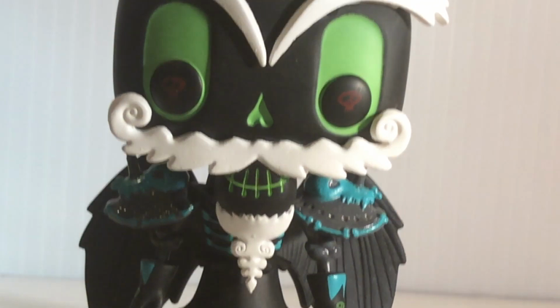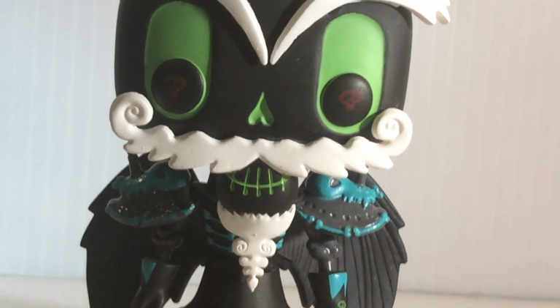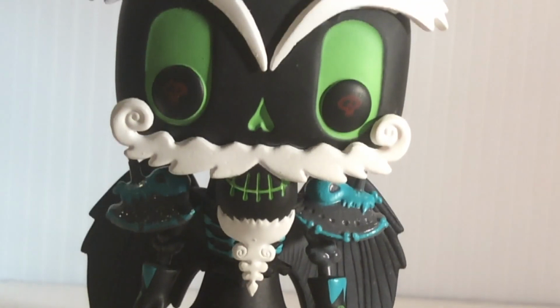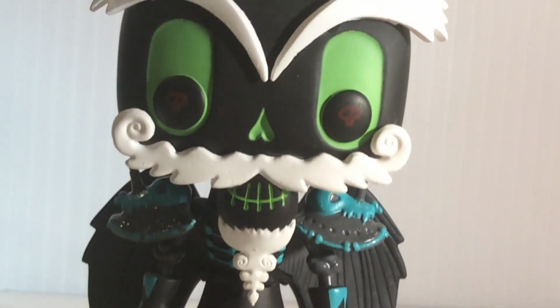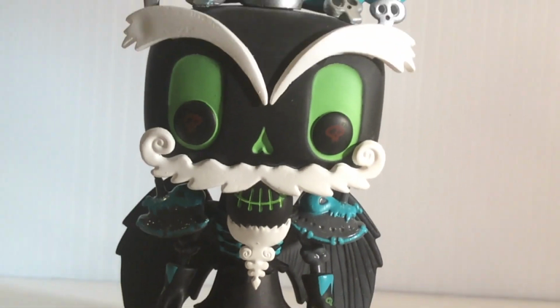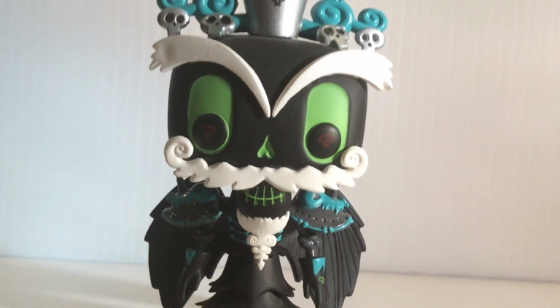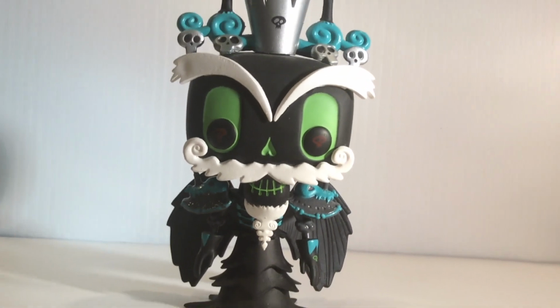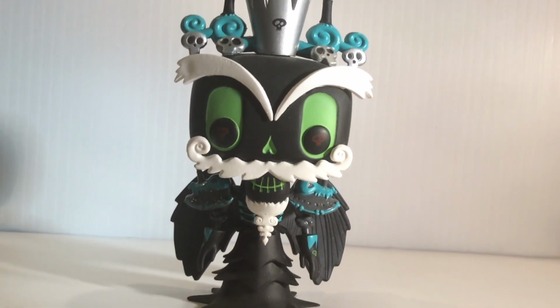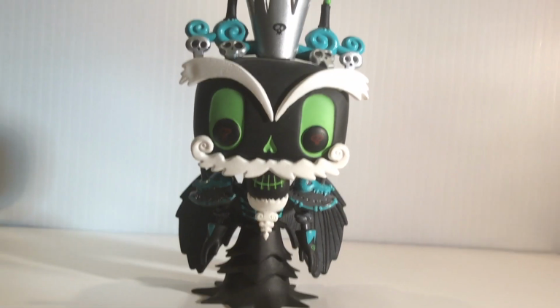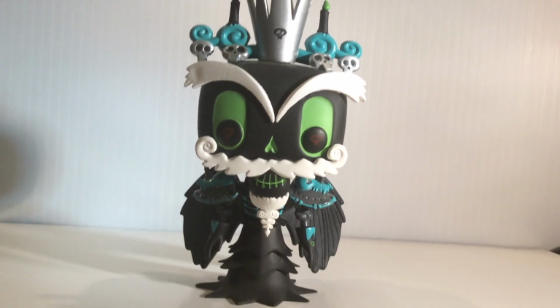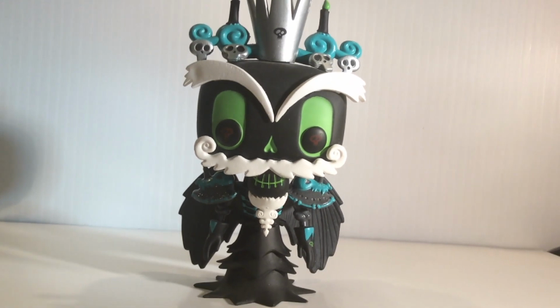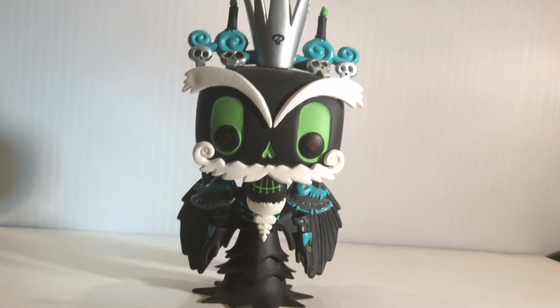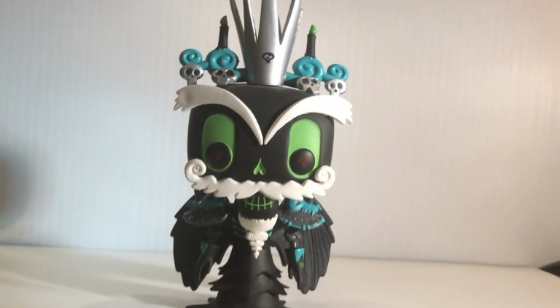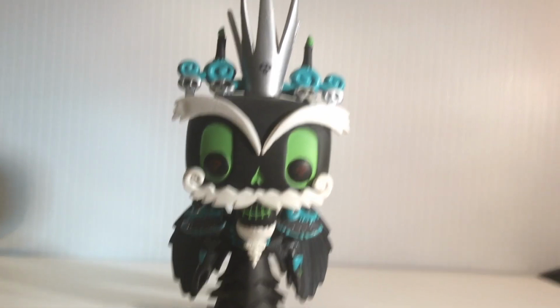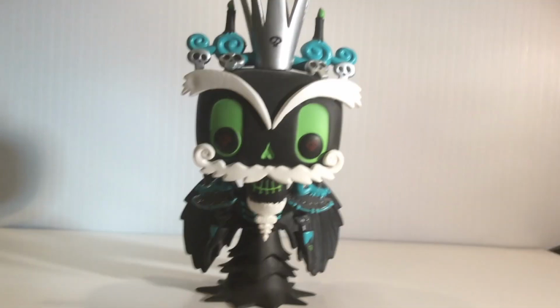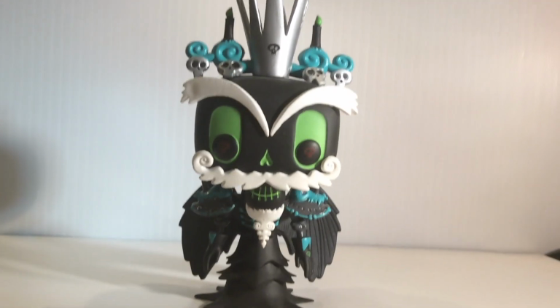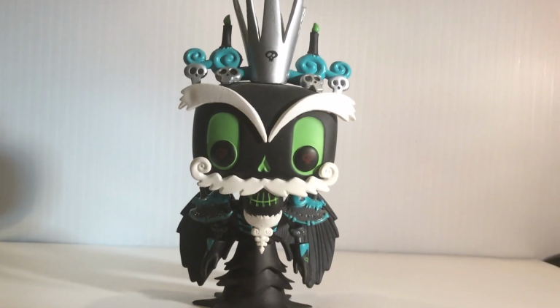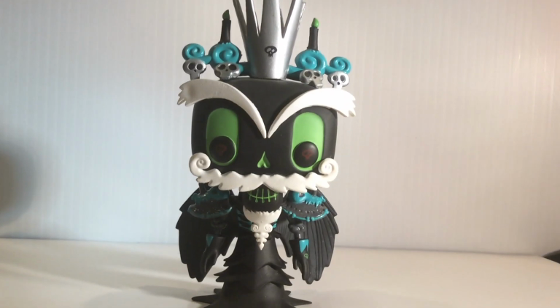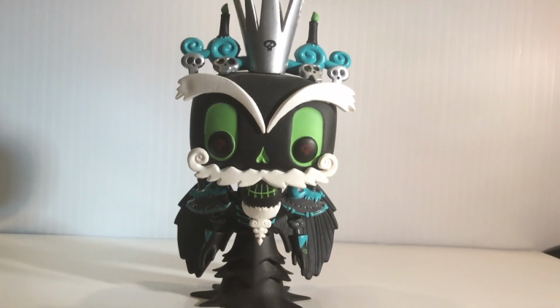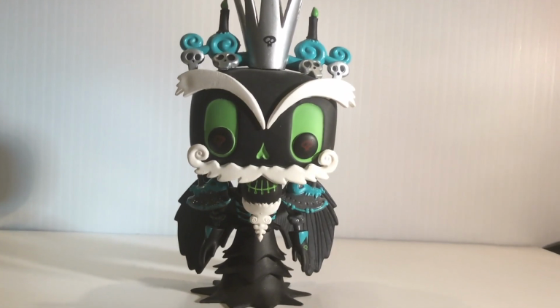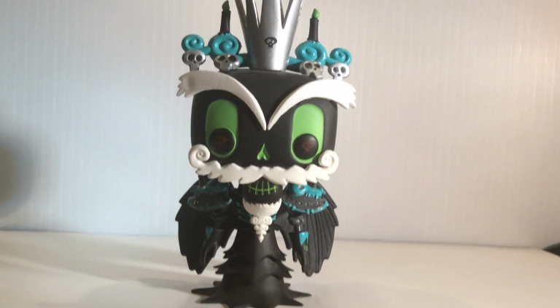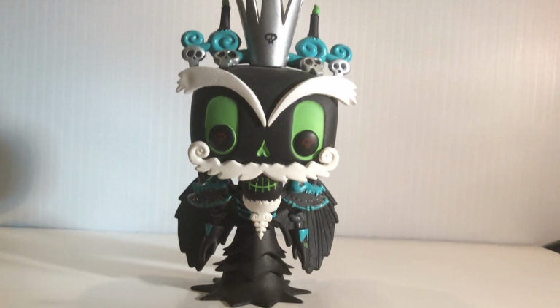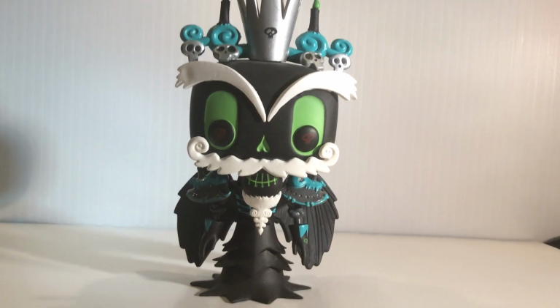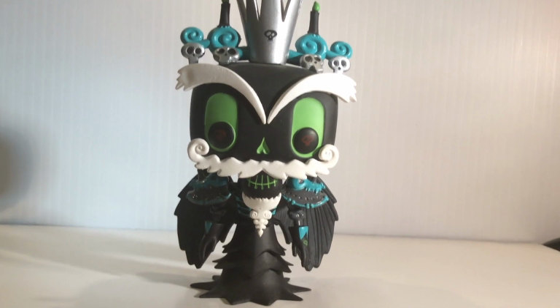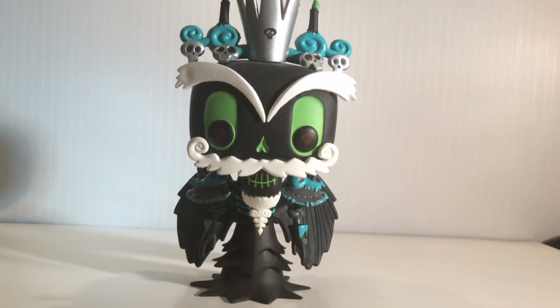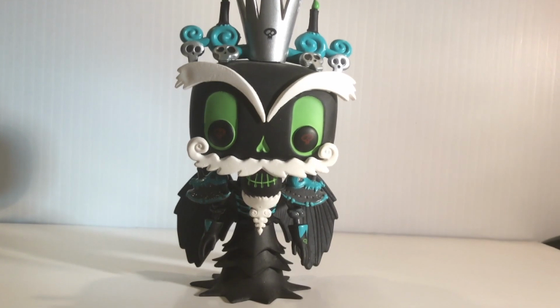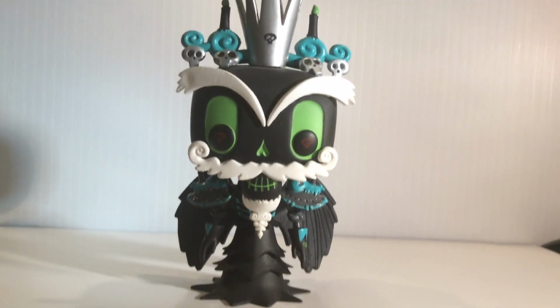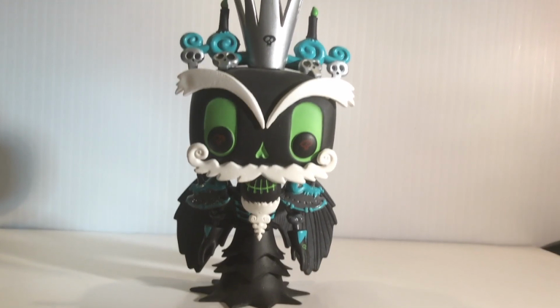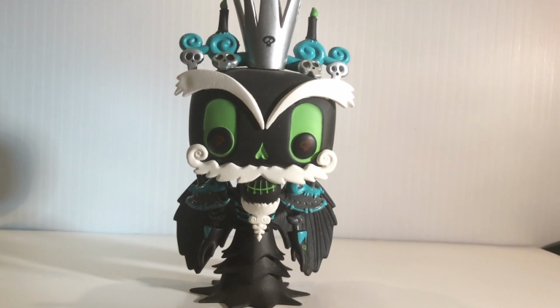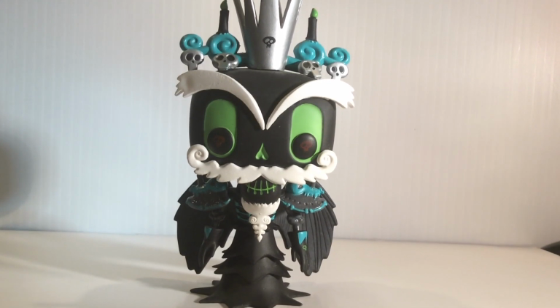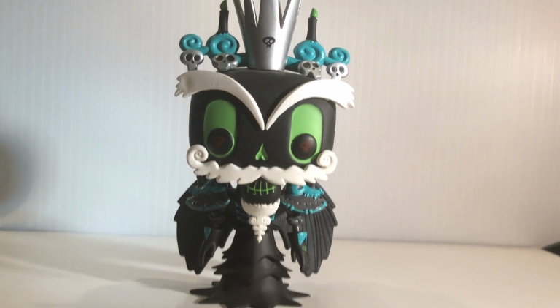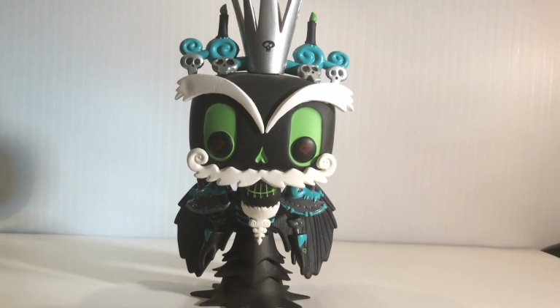Funko definitely did a great job translating this into pop form because the Book of Life is a very visually stunning movie with tons of colors and details to look at.